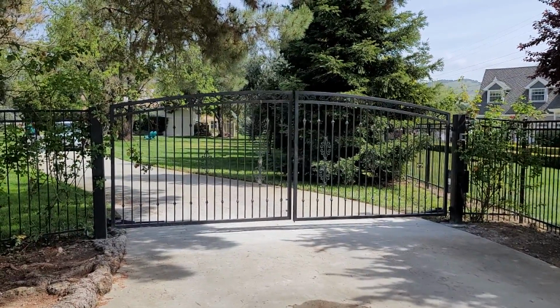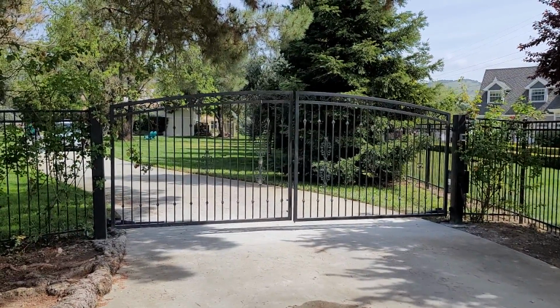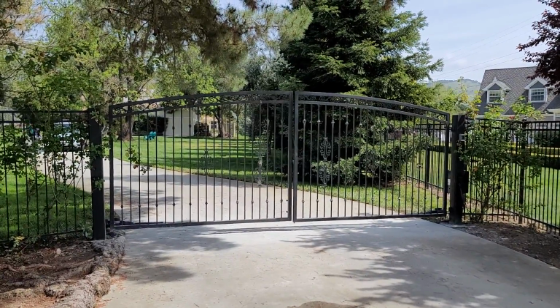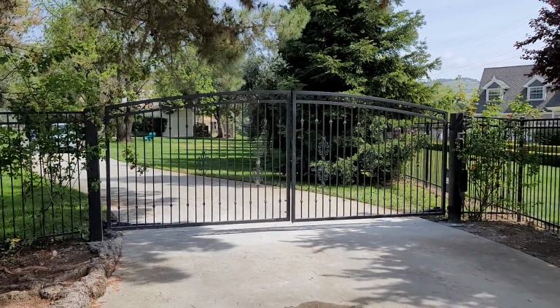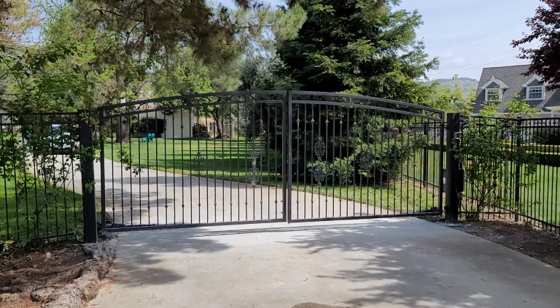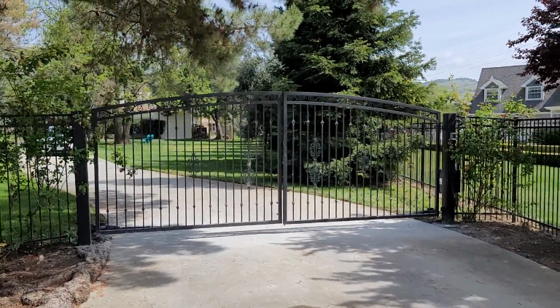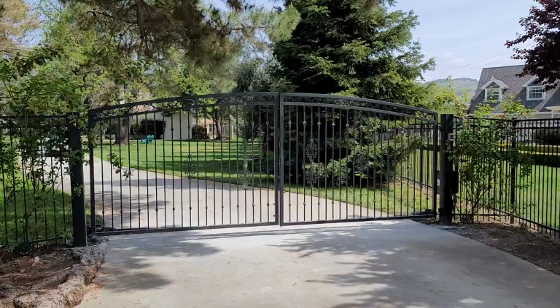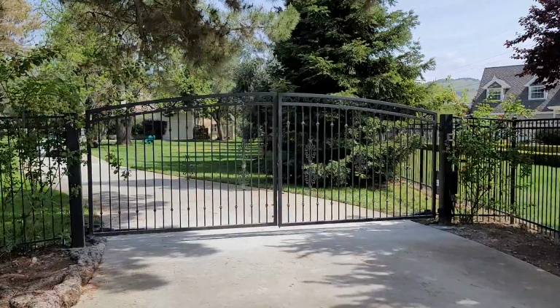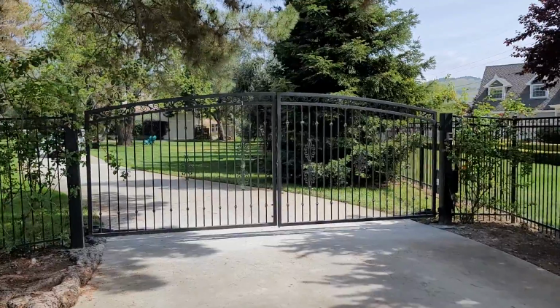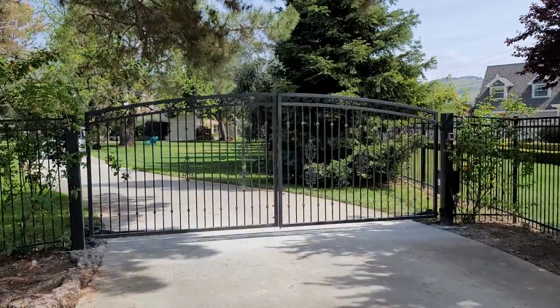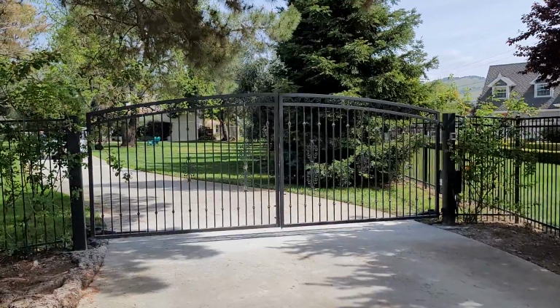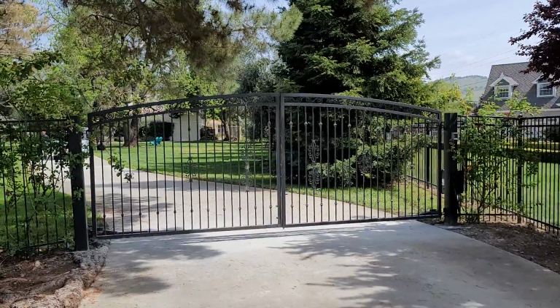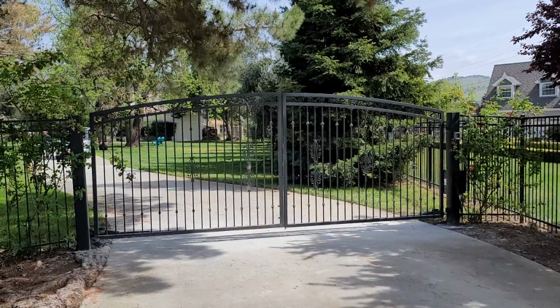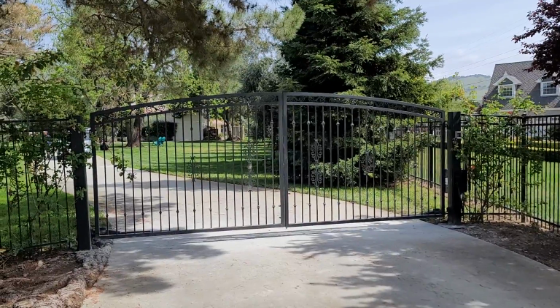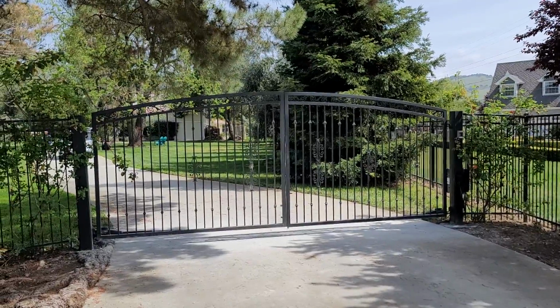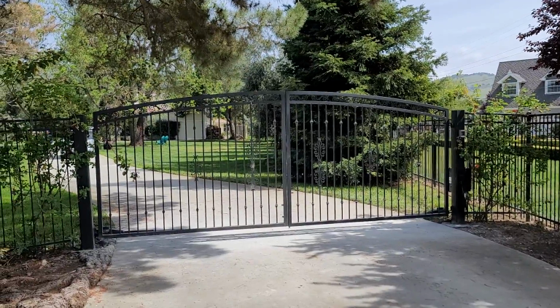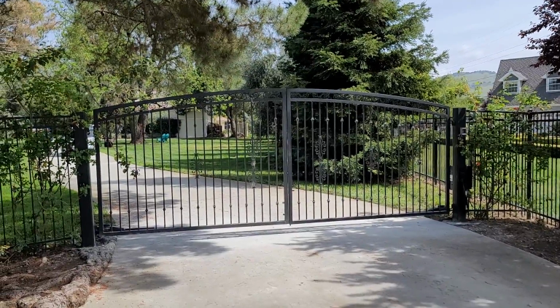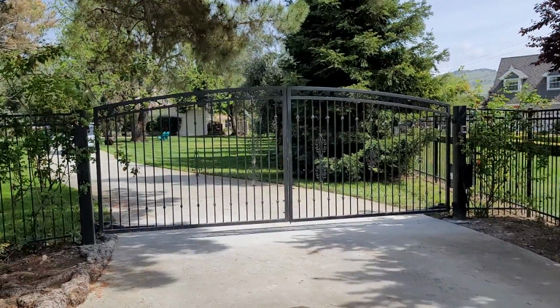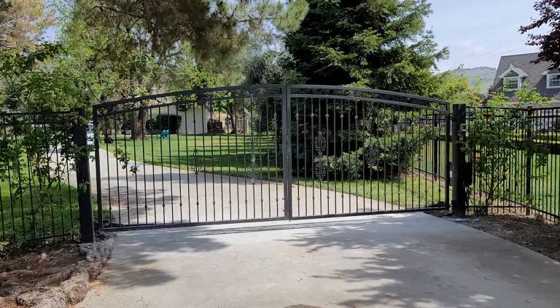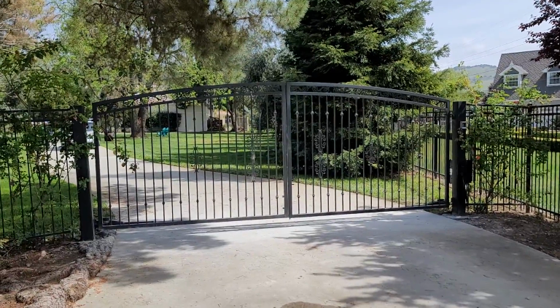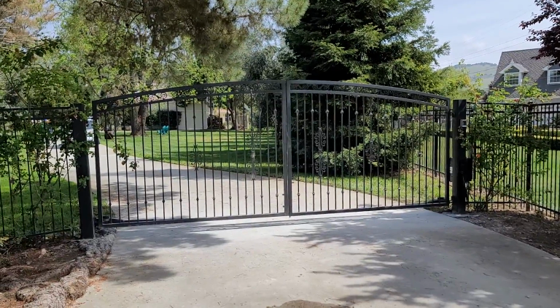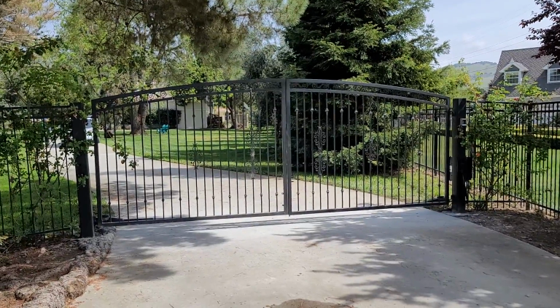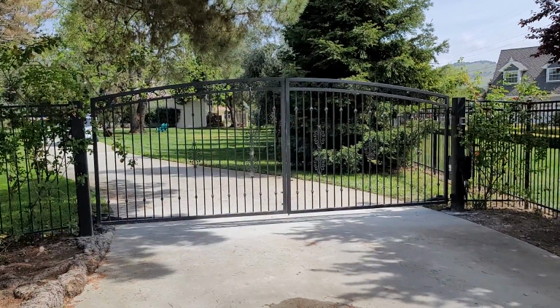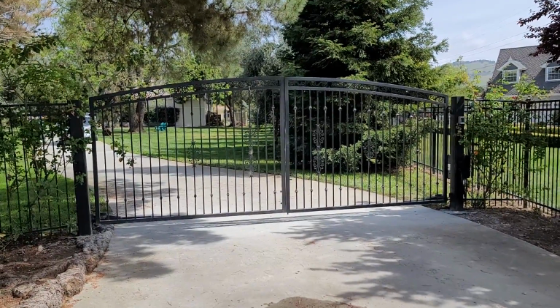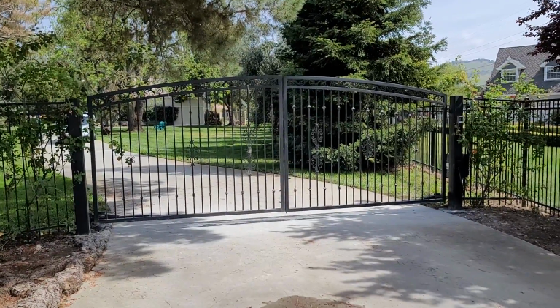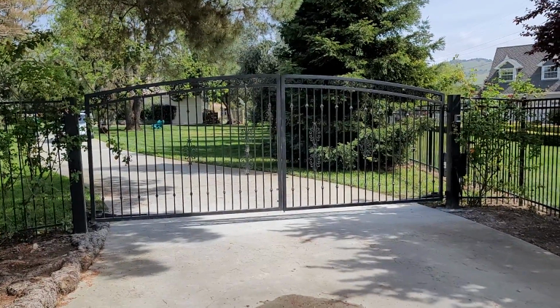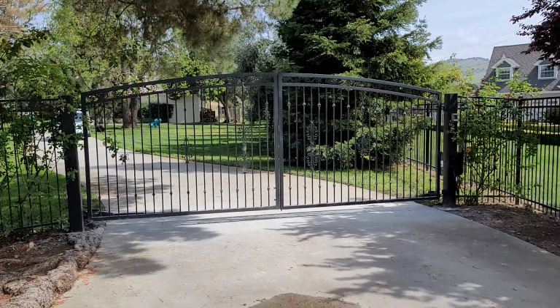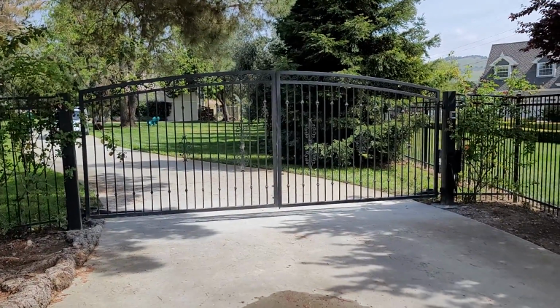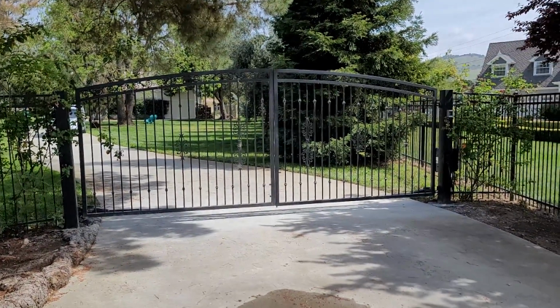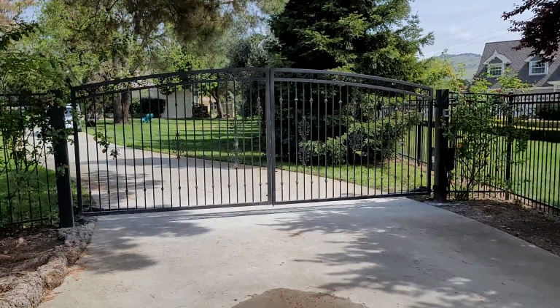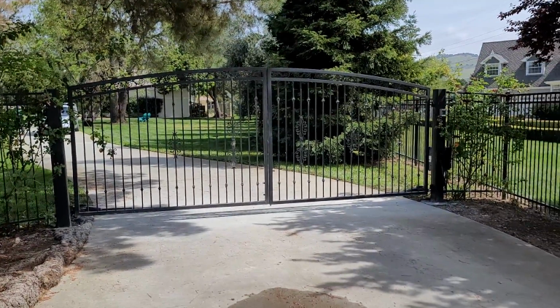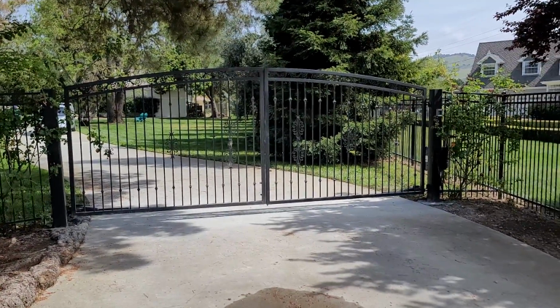For any of your gate needs, call West Coast Doors and Gates today at Morgan Hill, San Jose, now in Monterey.